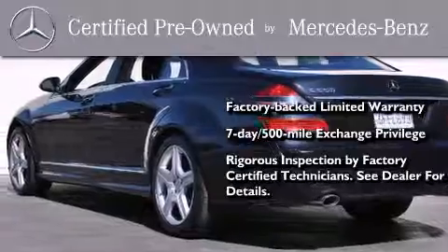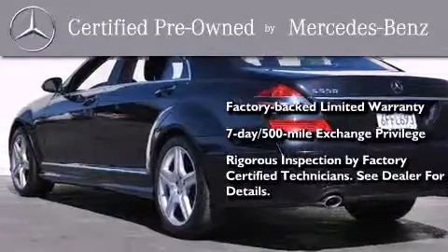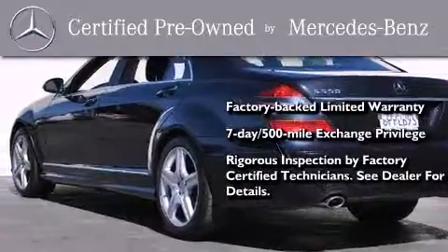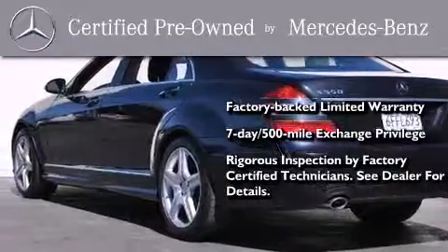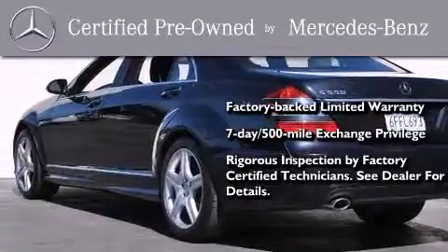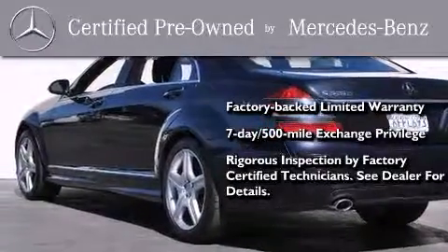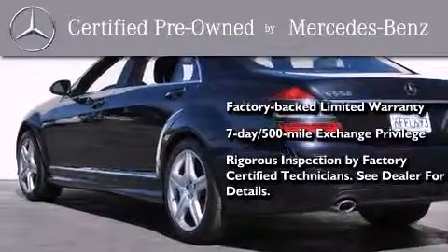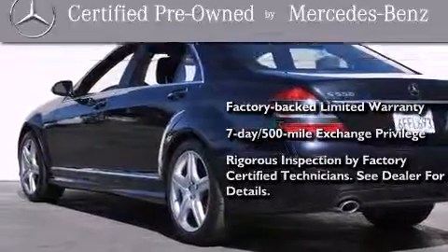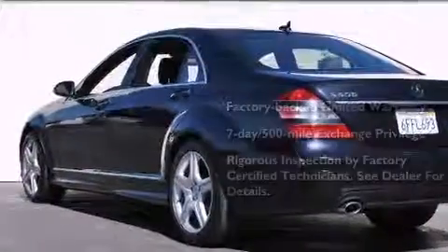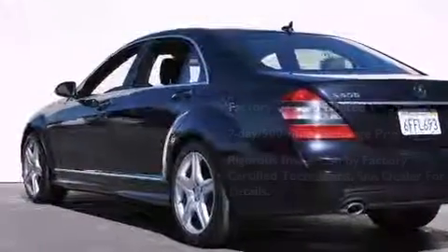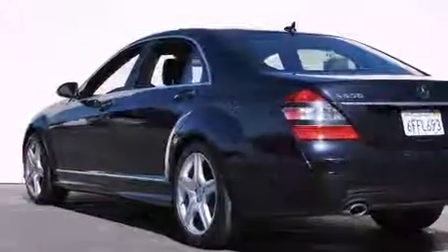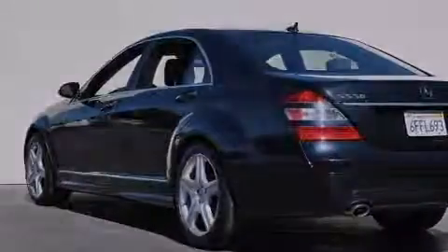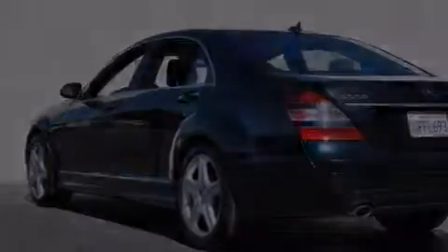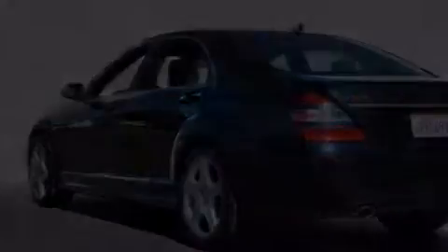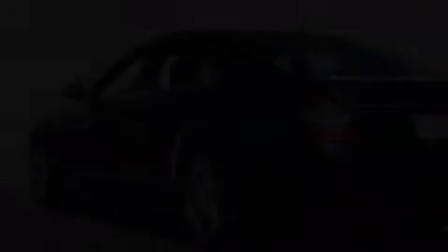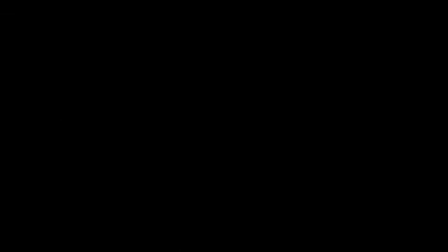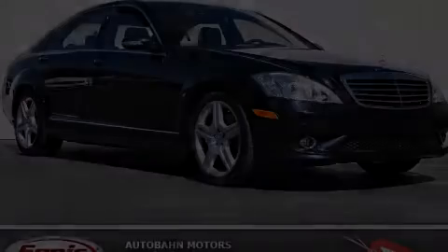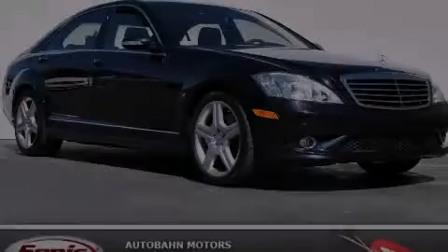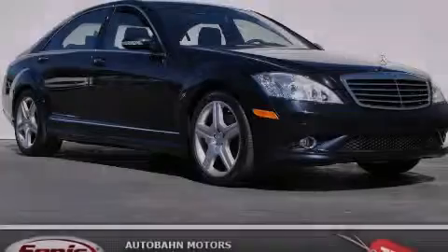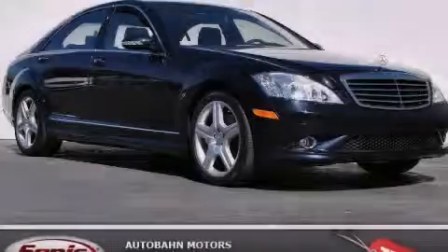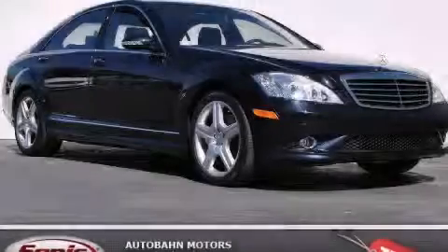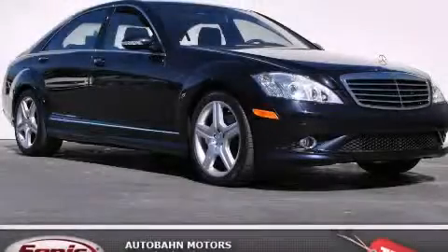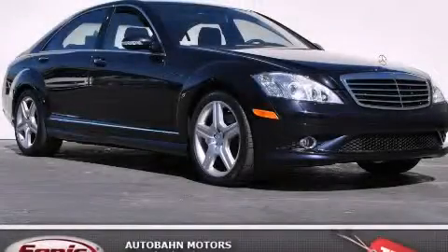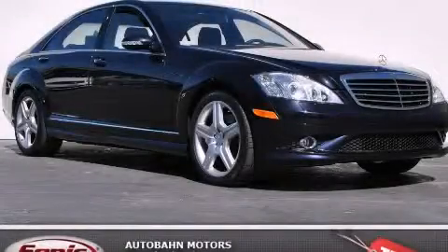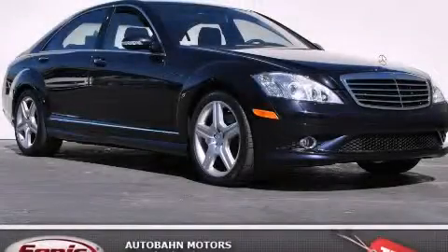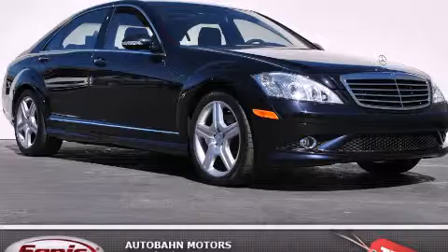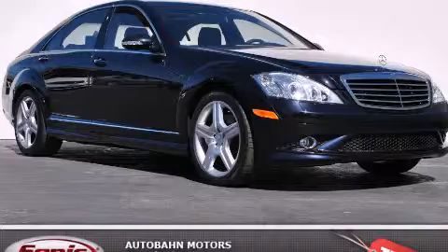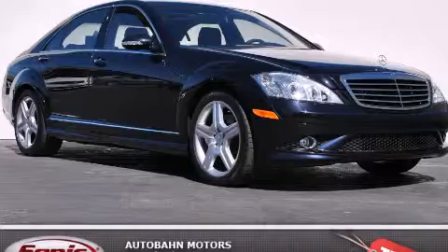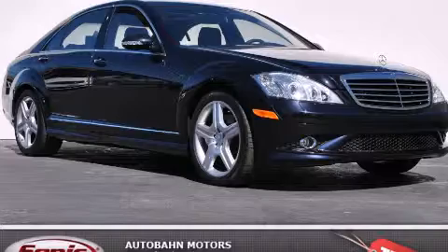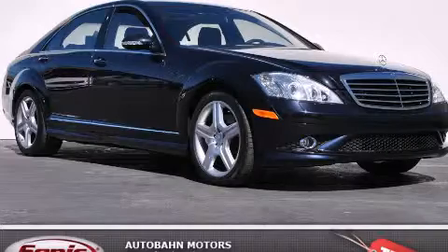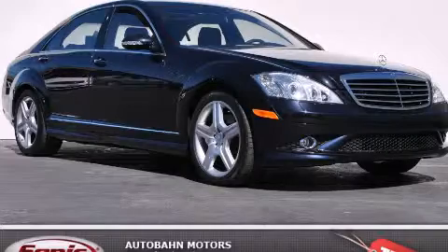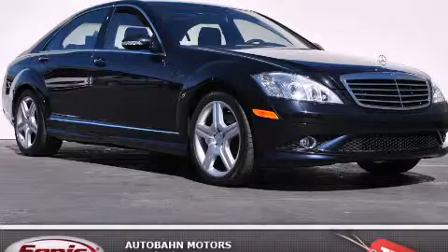Consider it with confidence. Contact us today to arrange your test drive. See you soon.